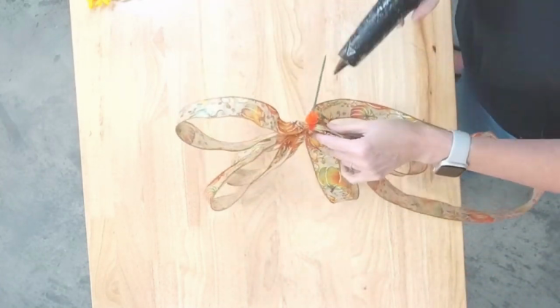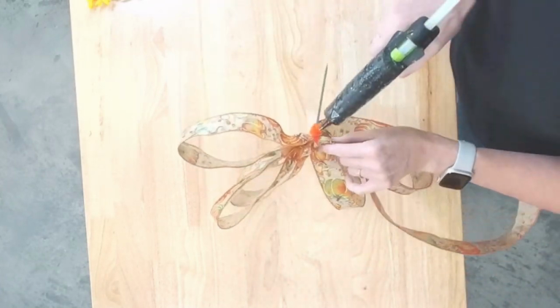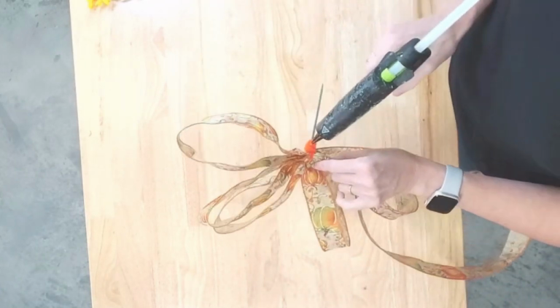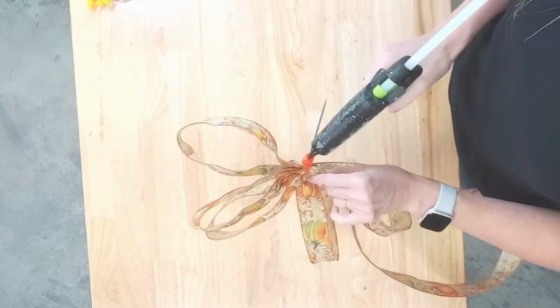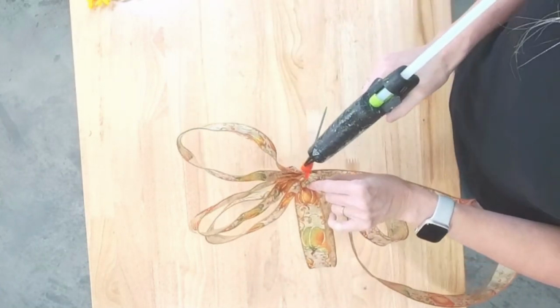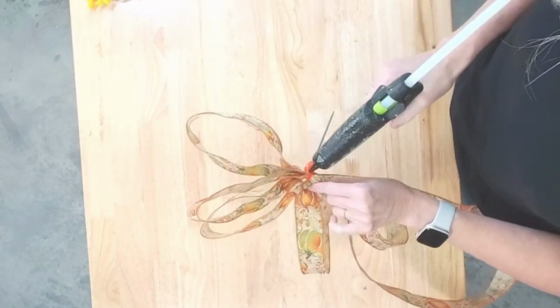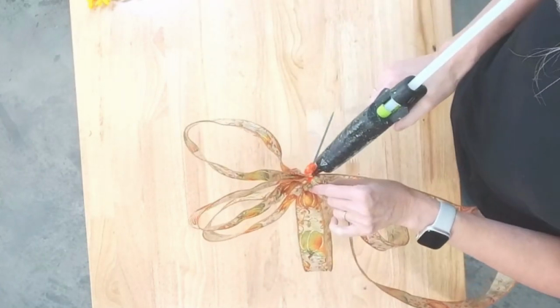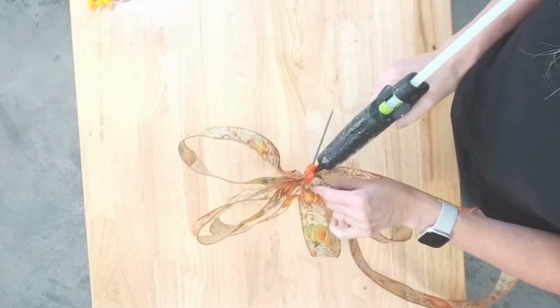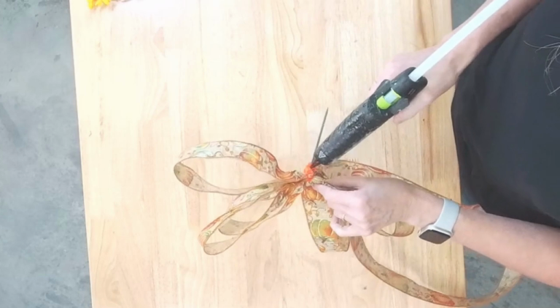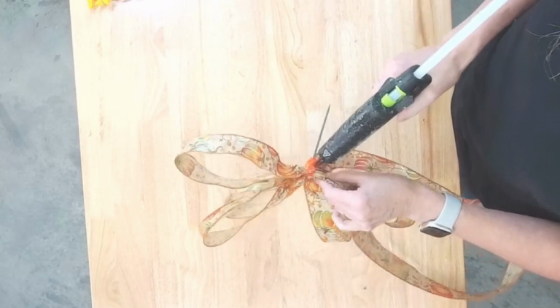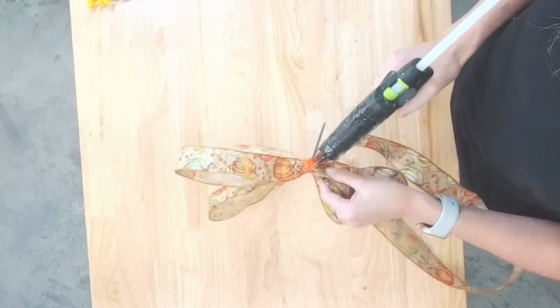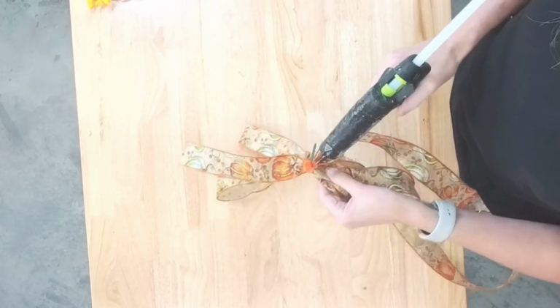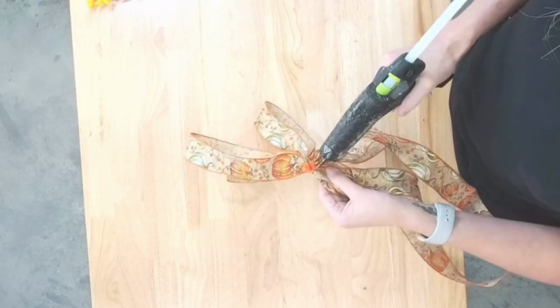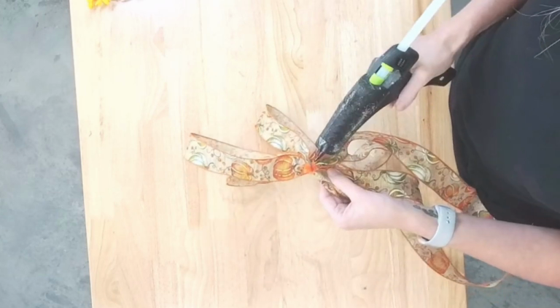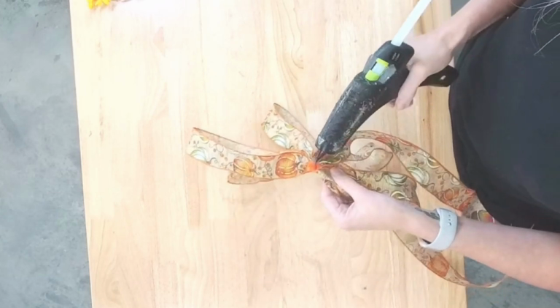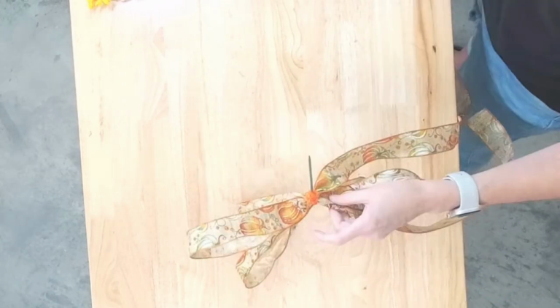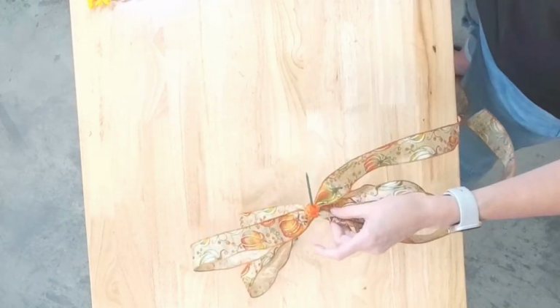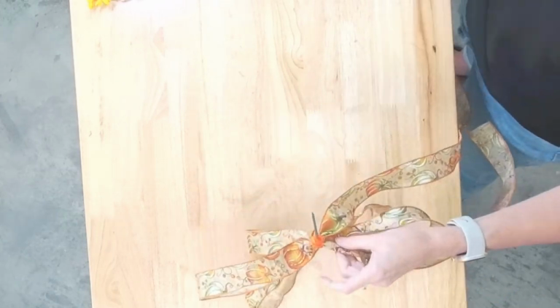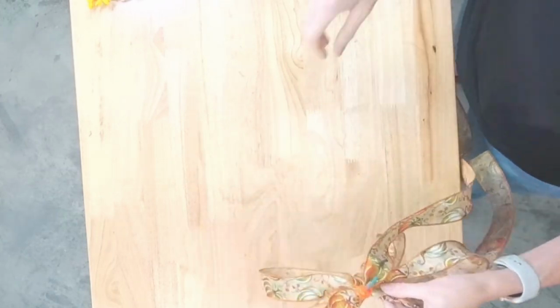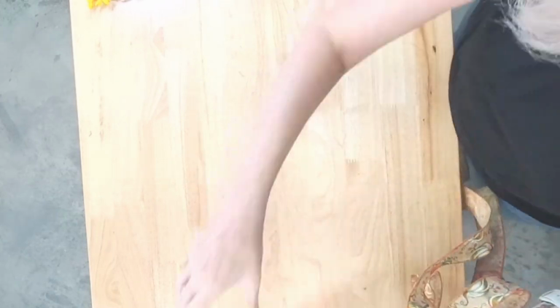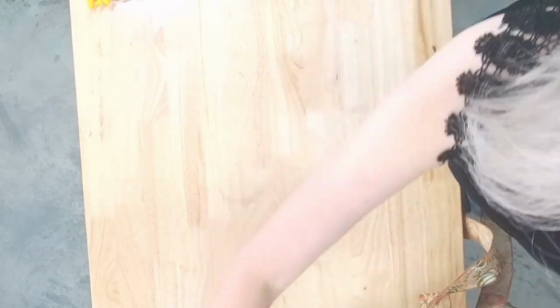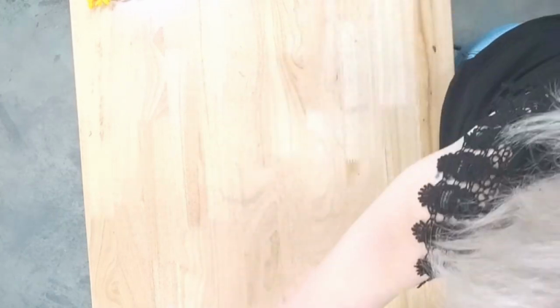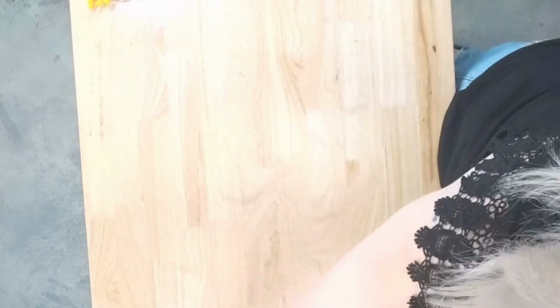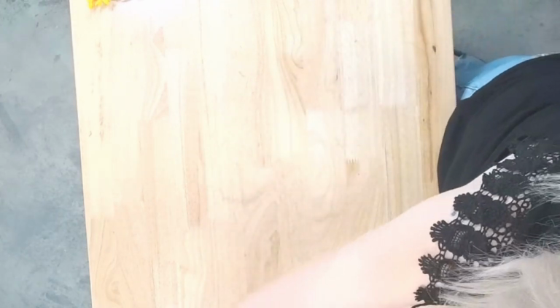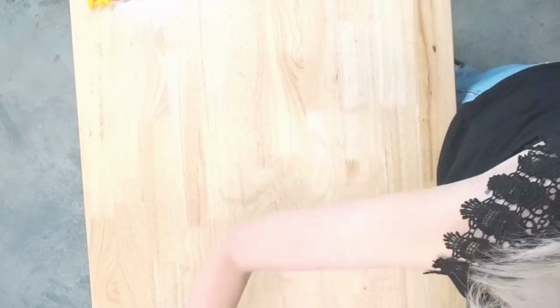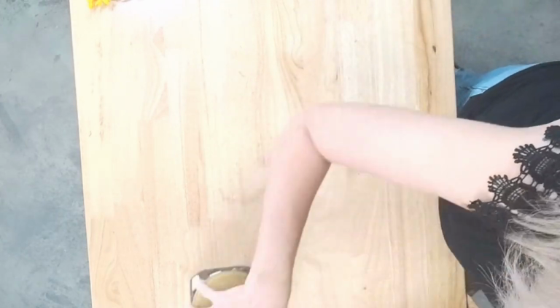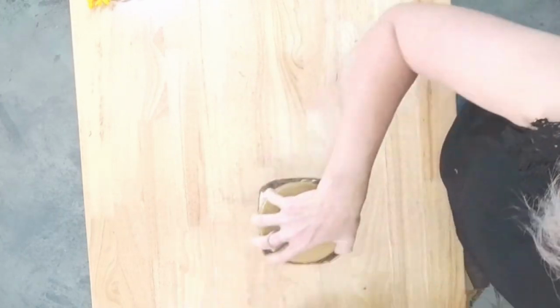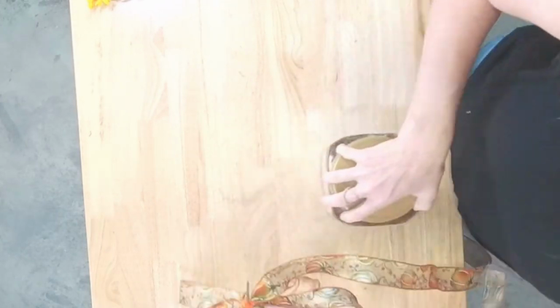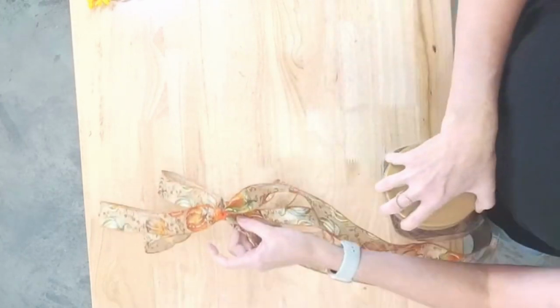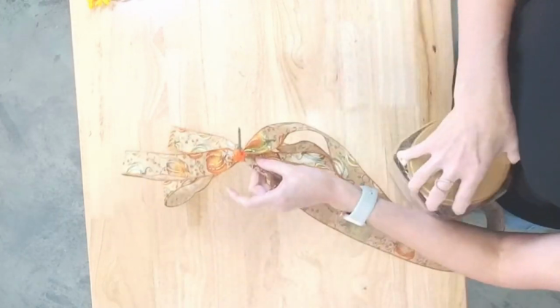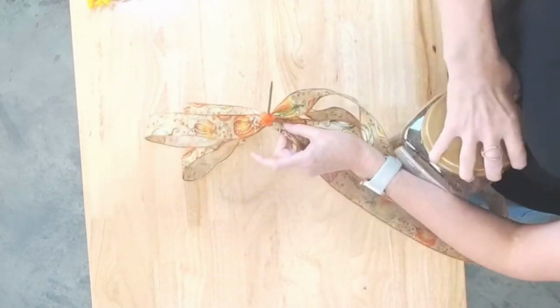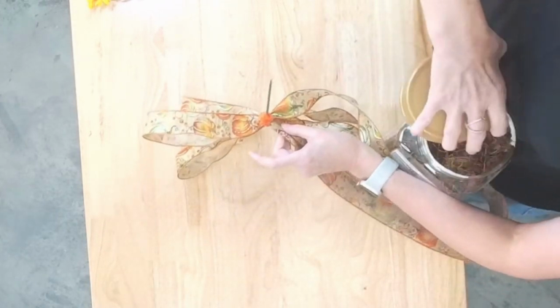I'm going to take some glue and then I'm going to take a little bit of my Spanish moss here.